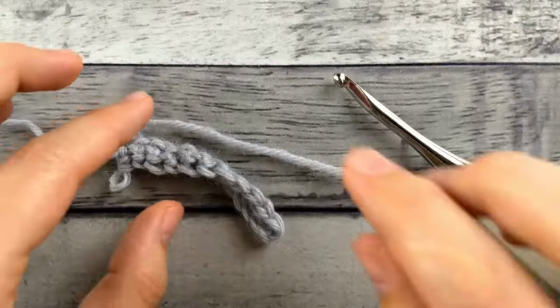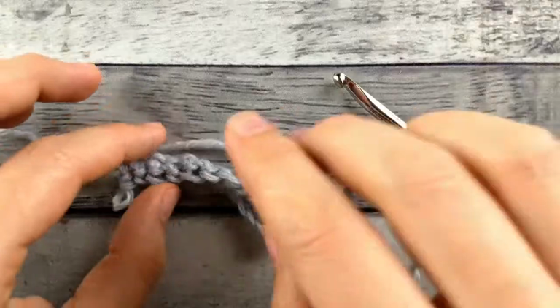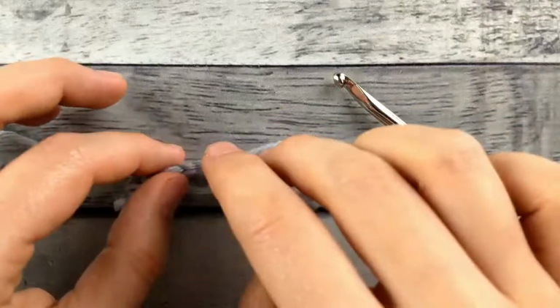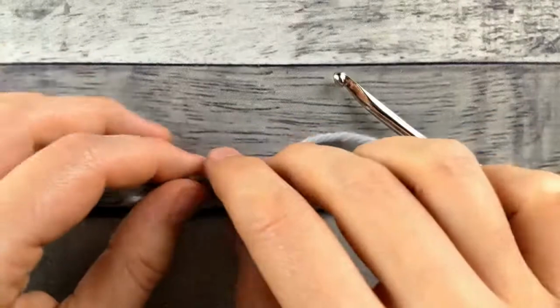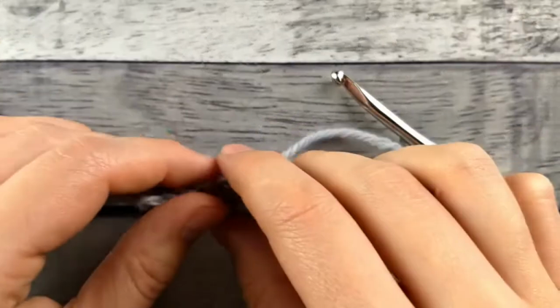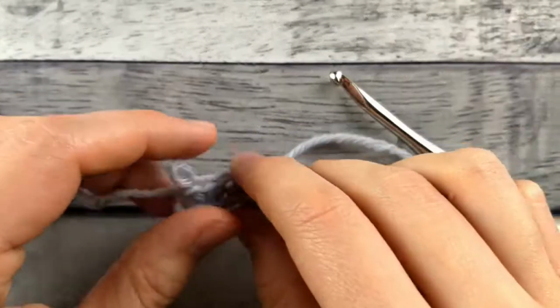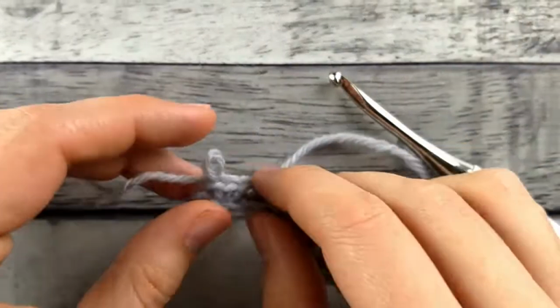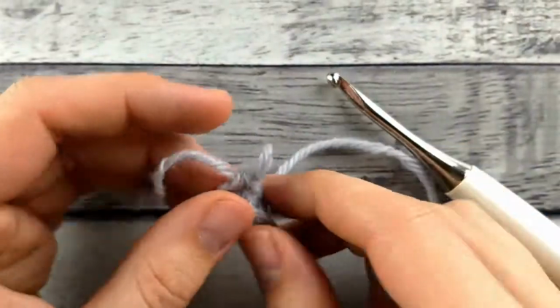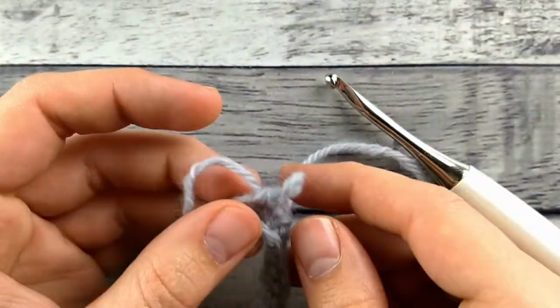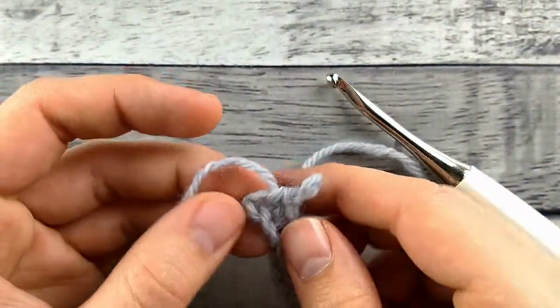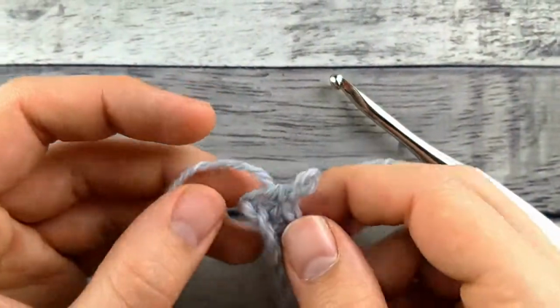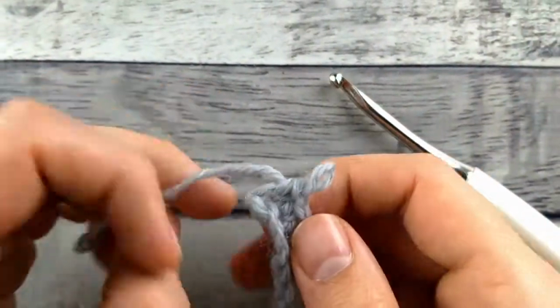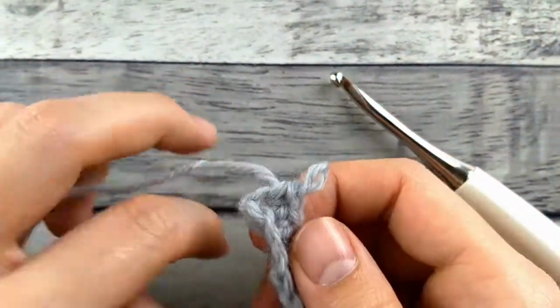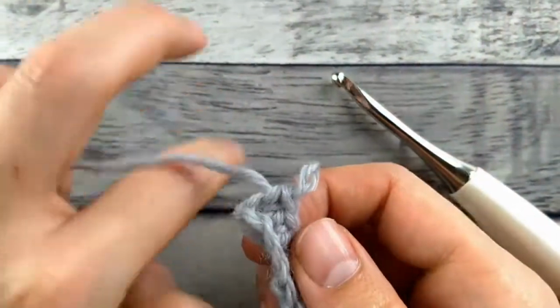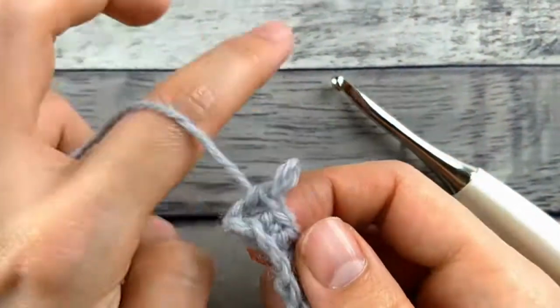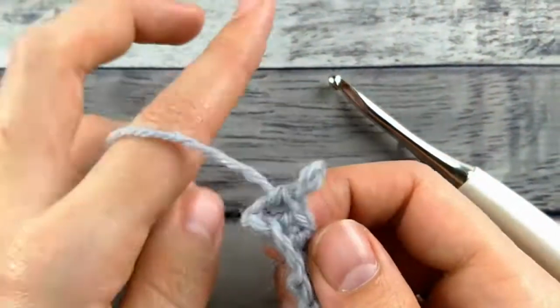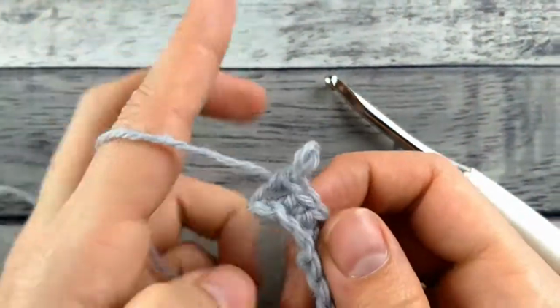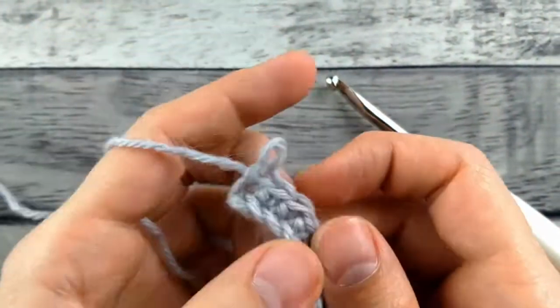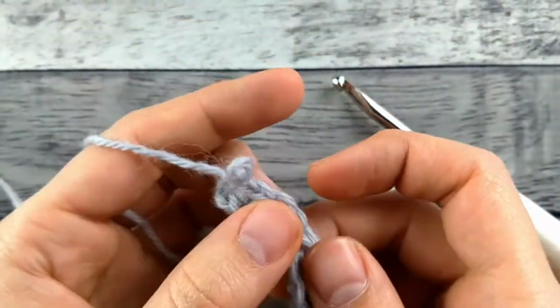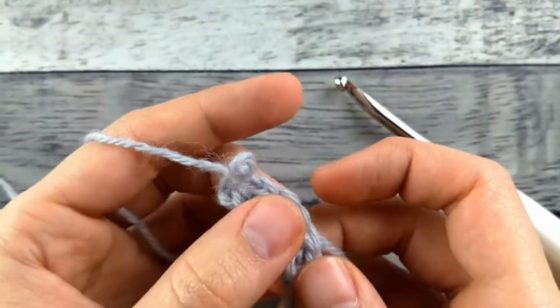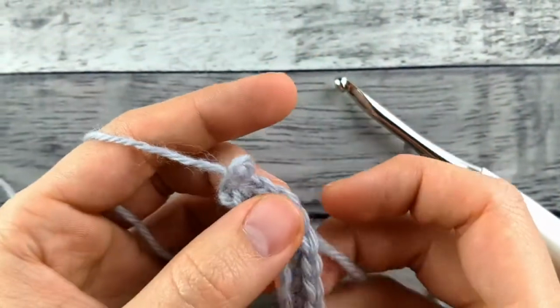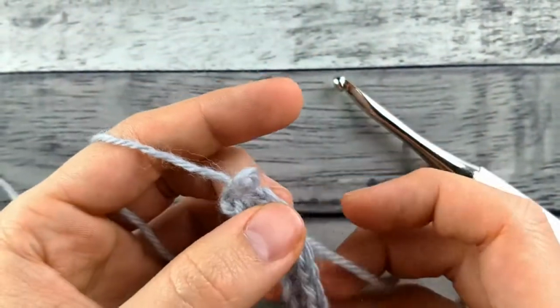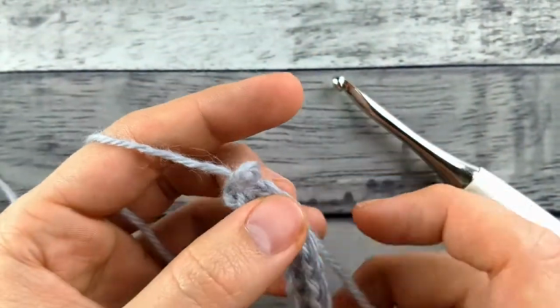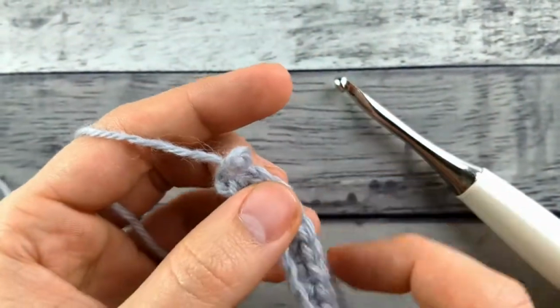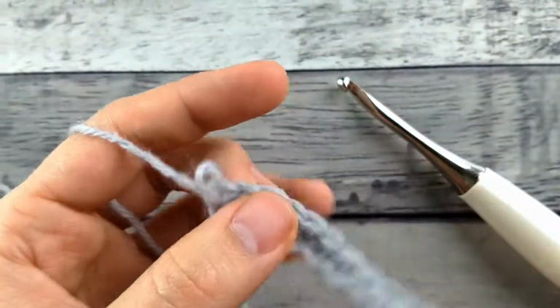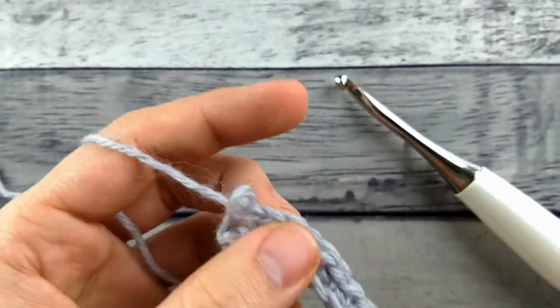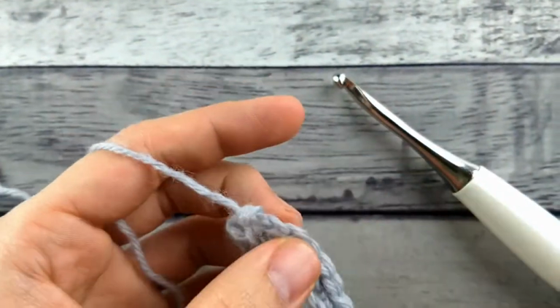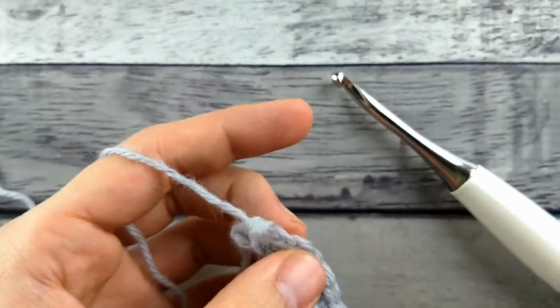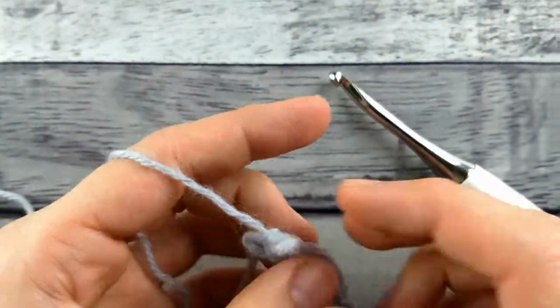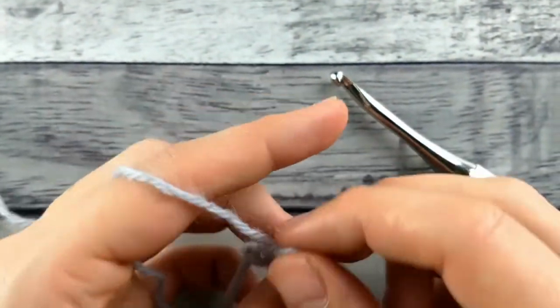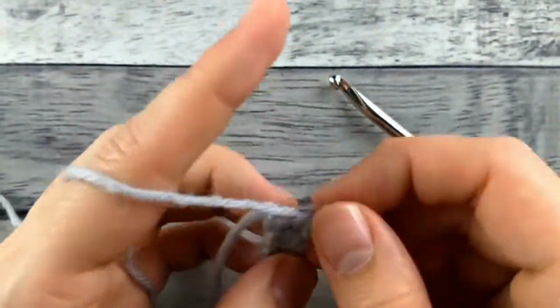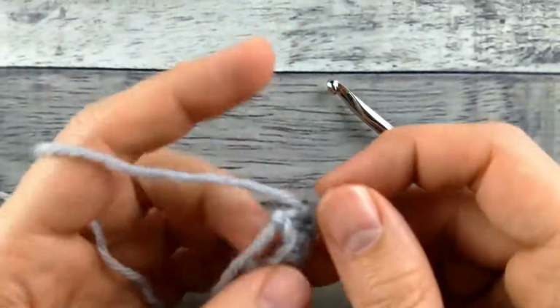Hi, welcome back to Kicking Crochet. In today's video I'm going to show you how to do a linked double crochet.